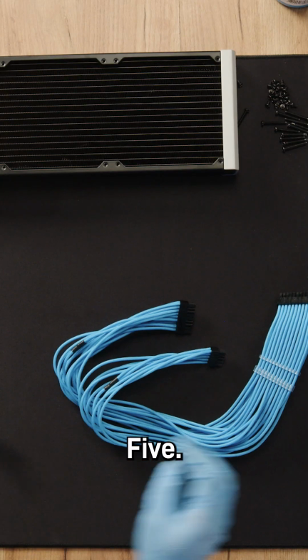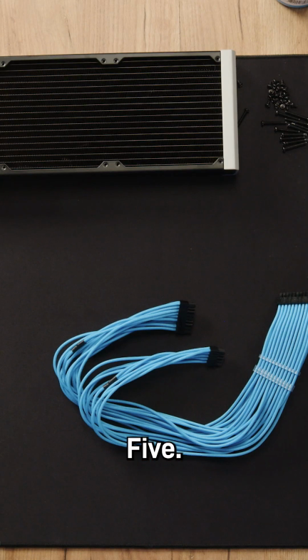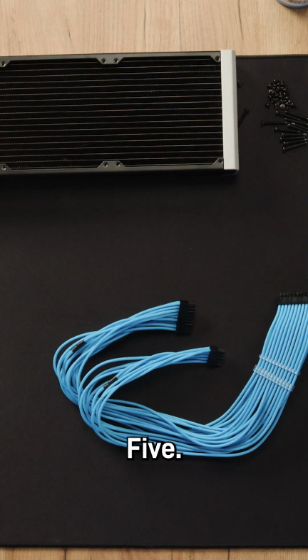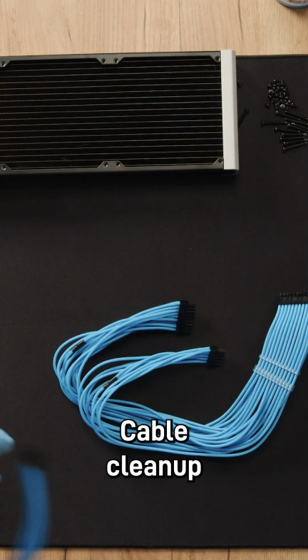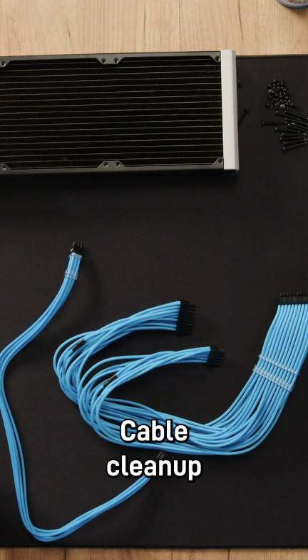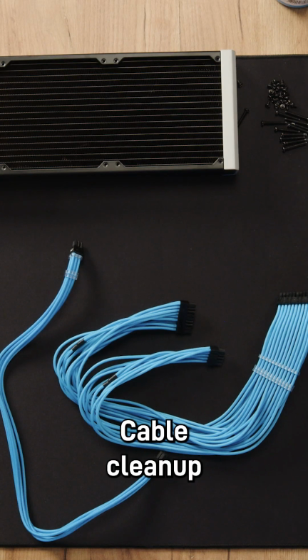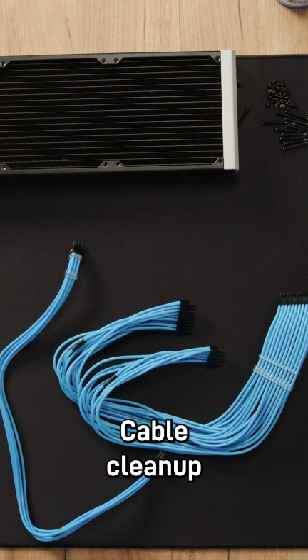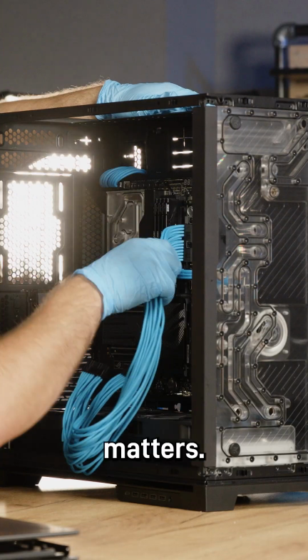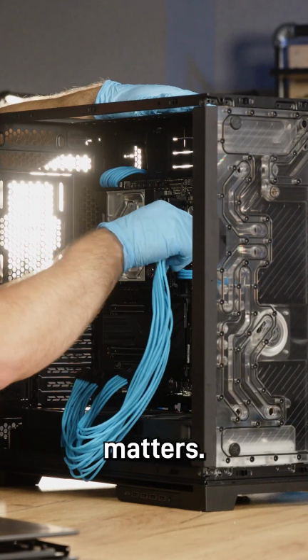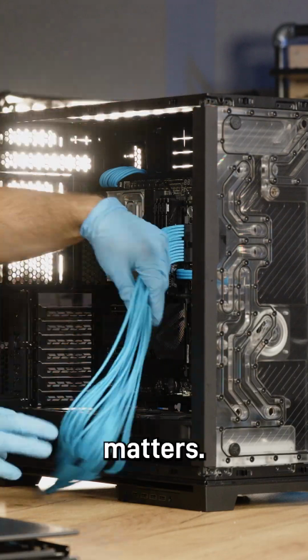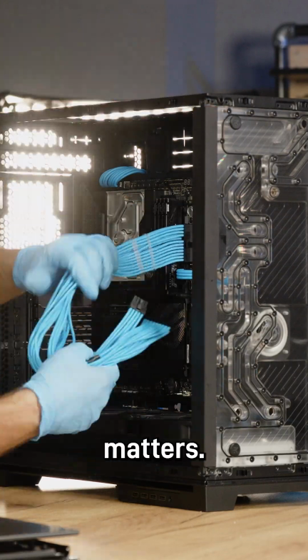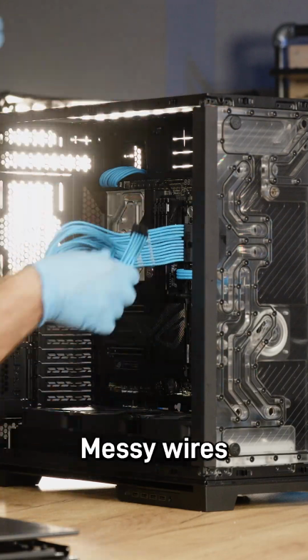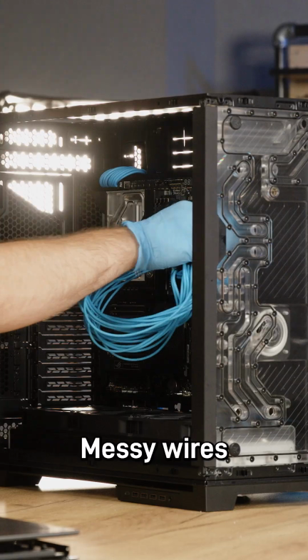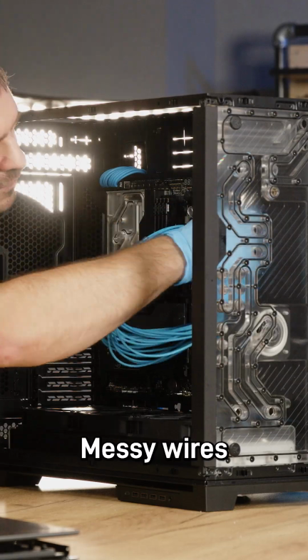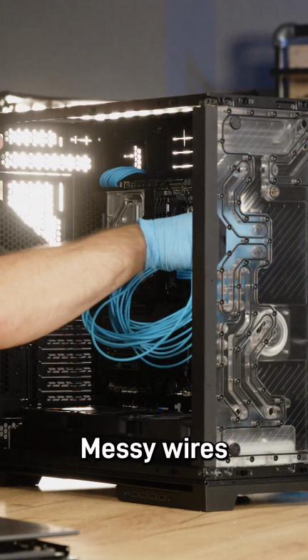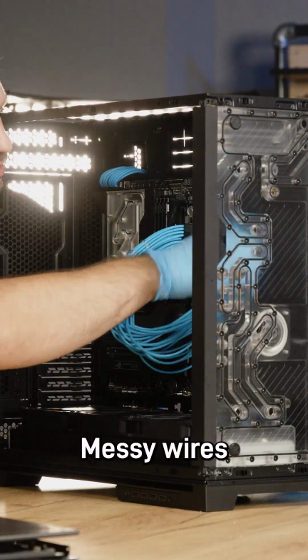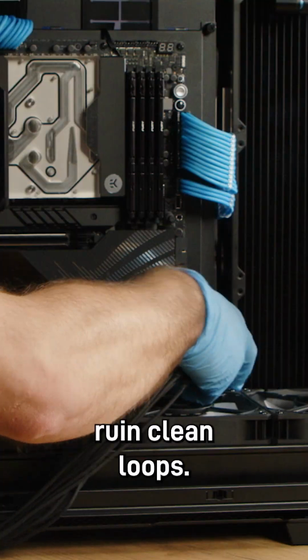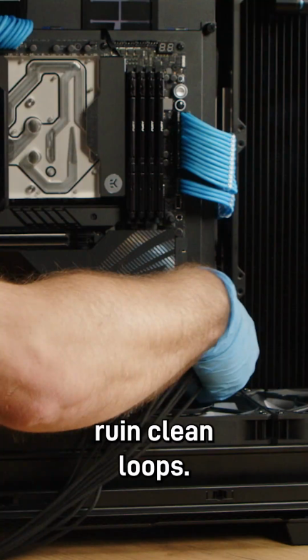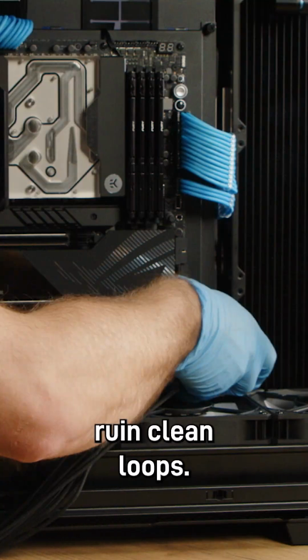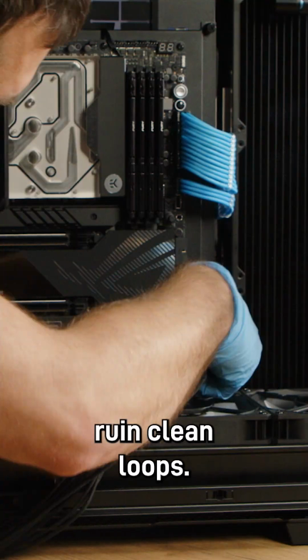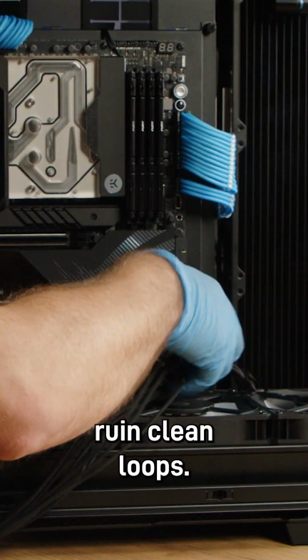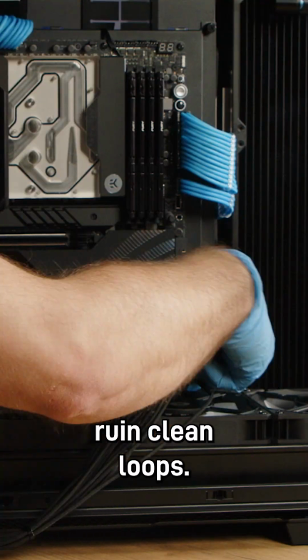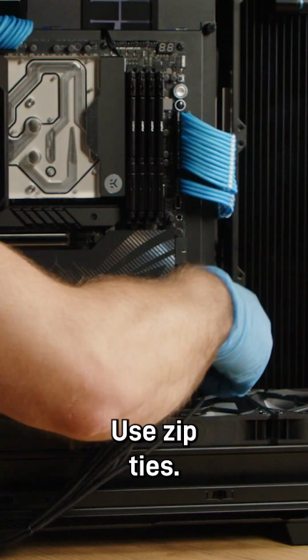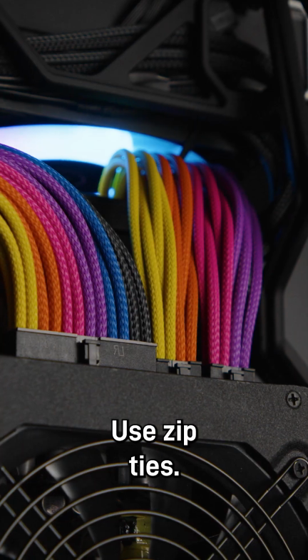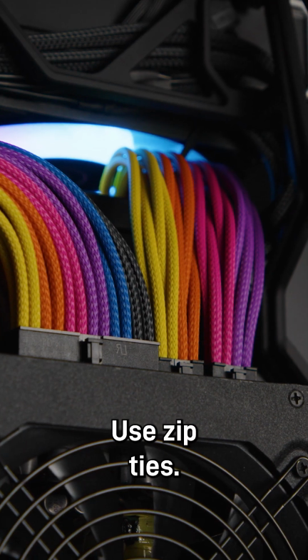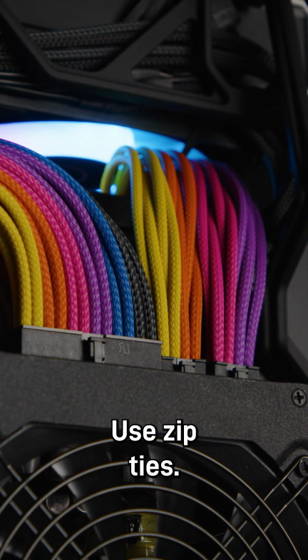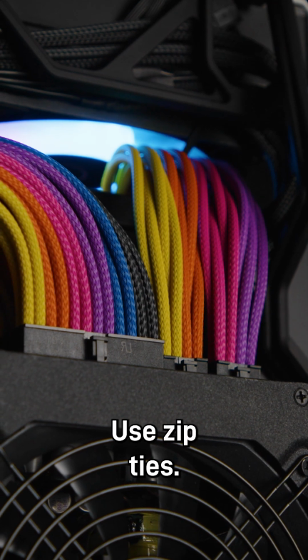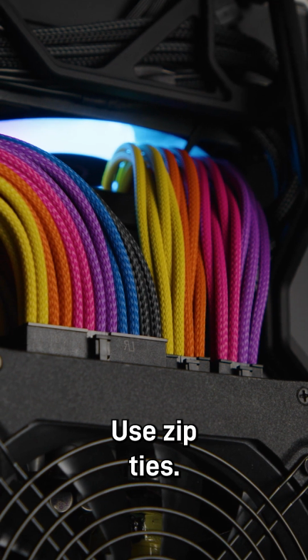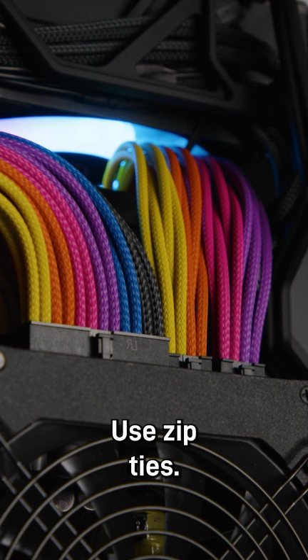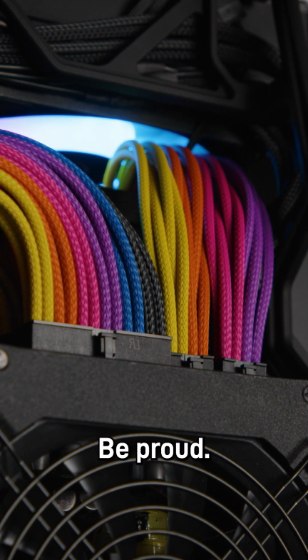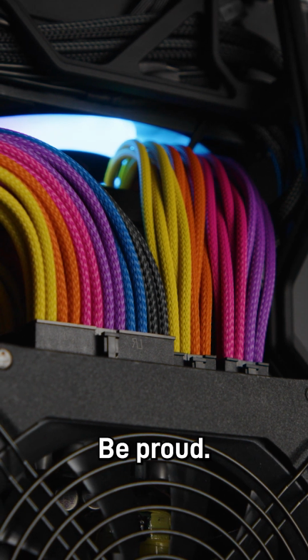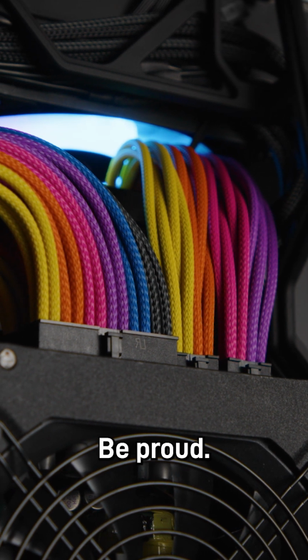5. Cable cleanup matters. Messy wires ruin clean loops. Use zip ties. Be proud.